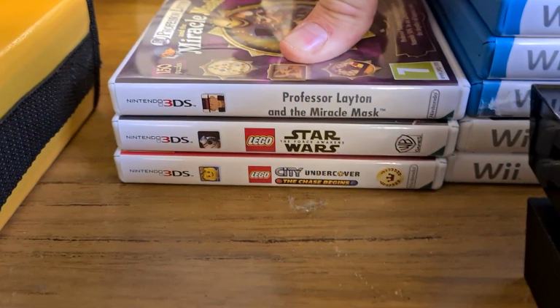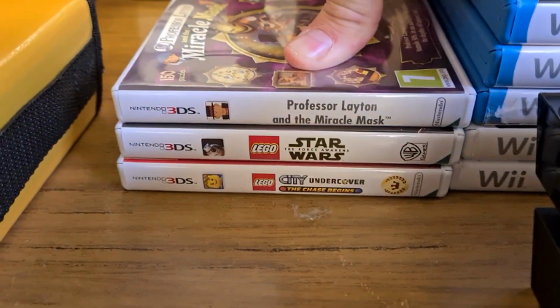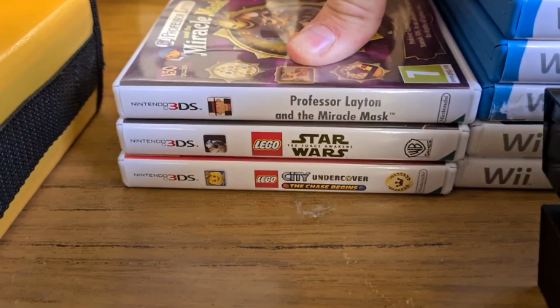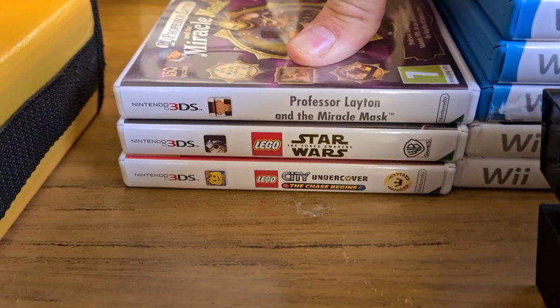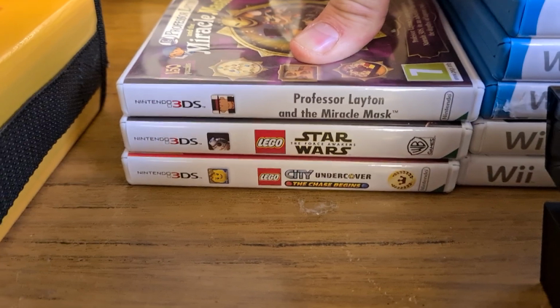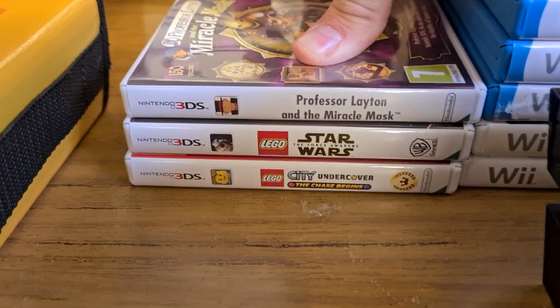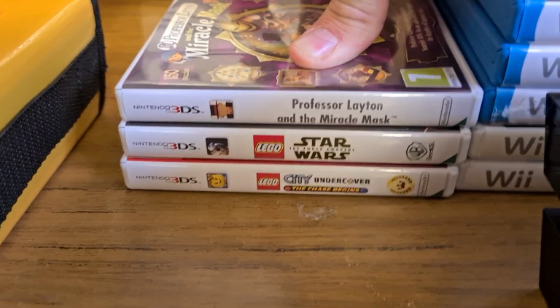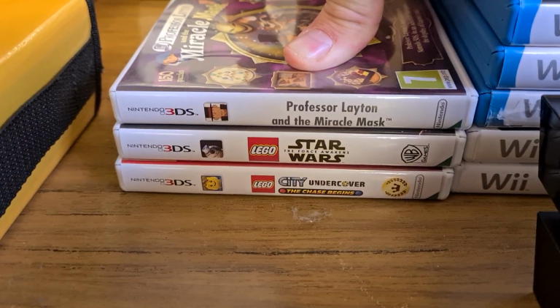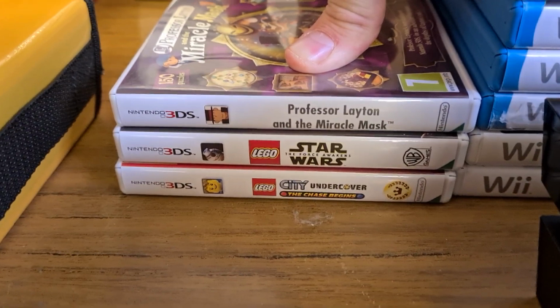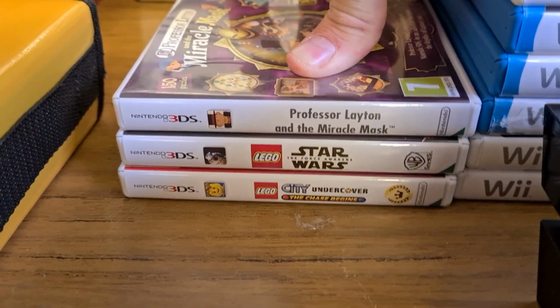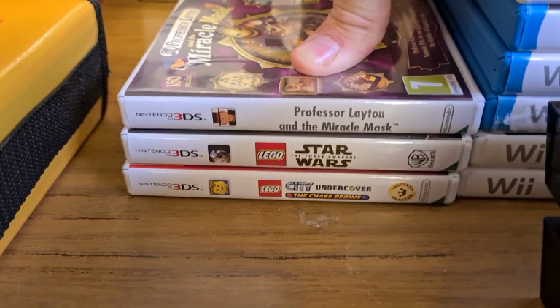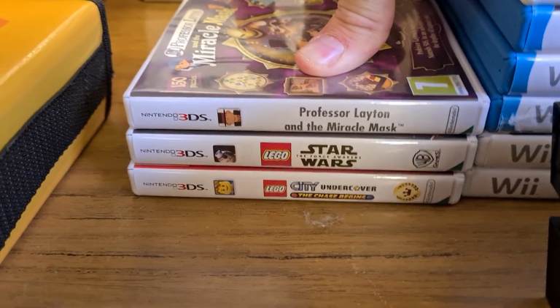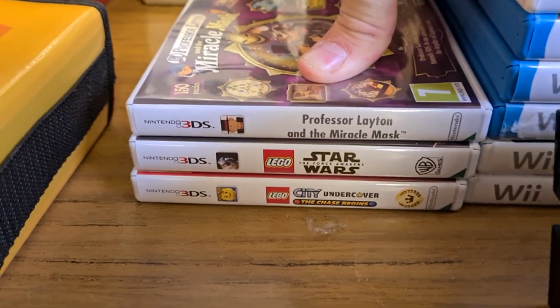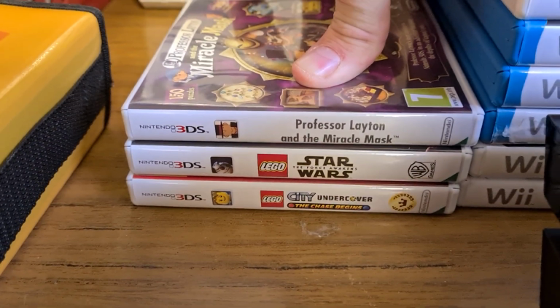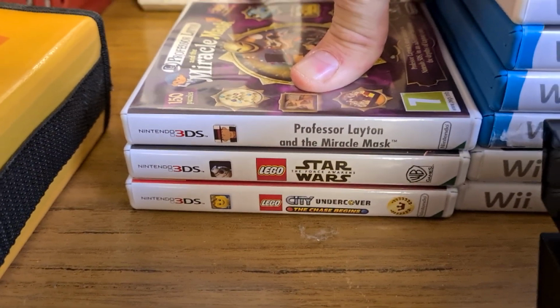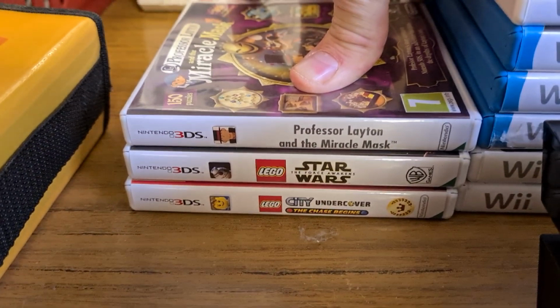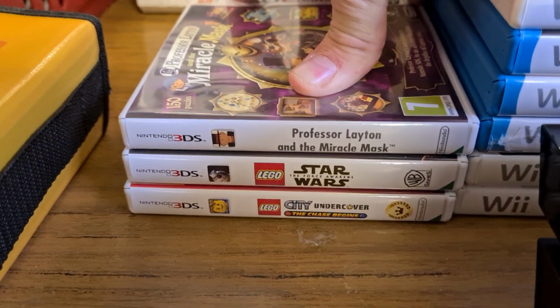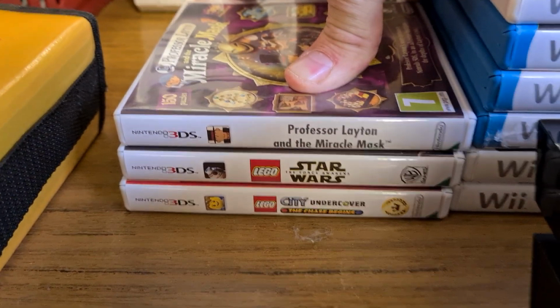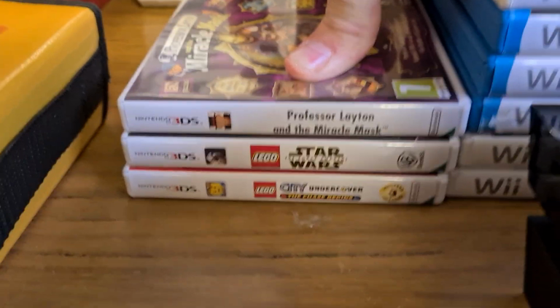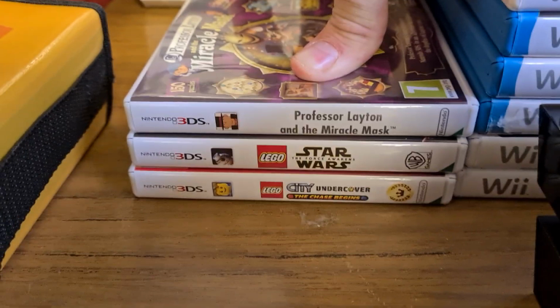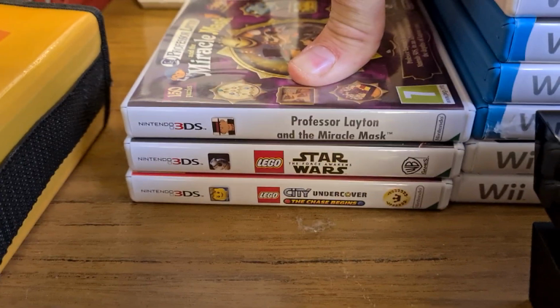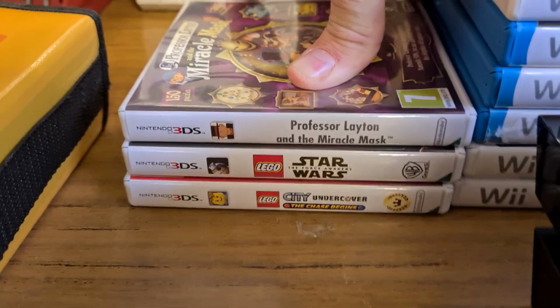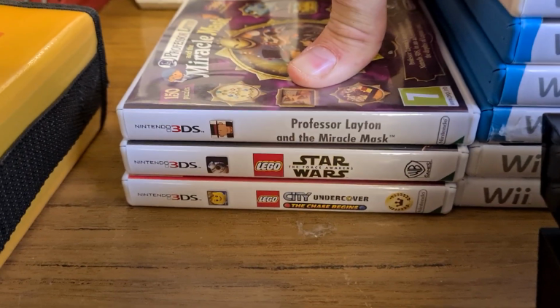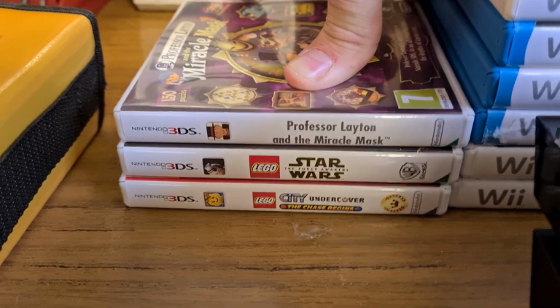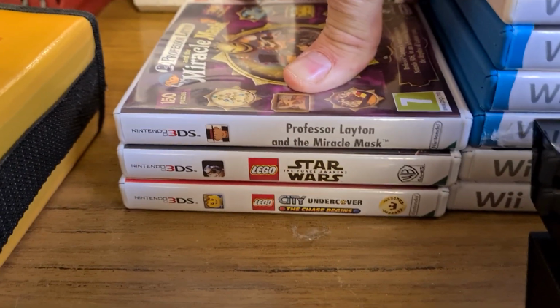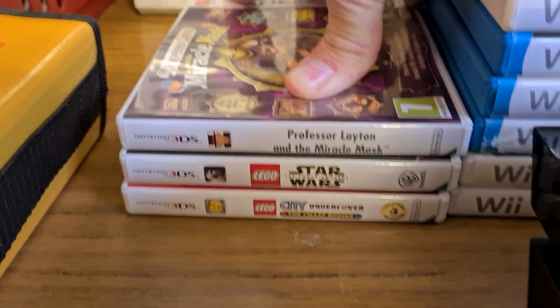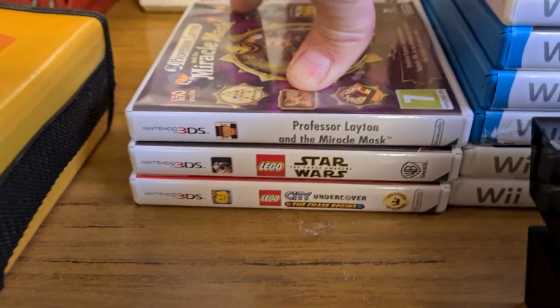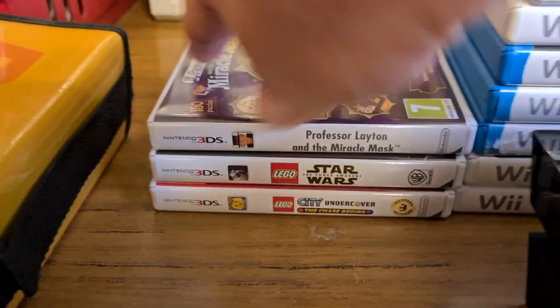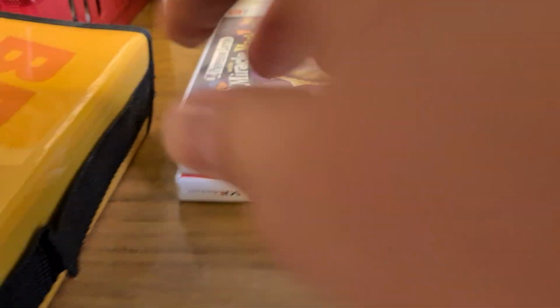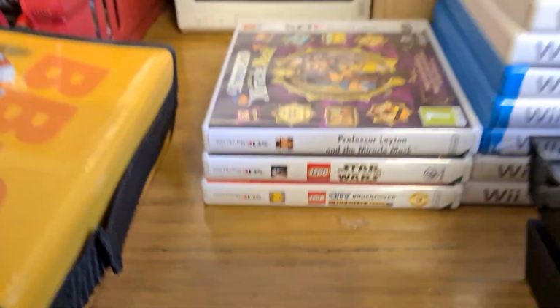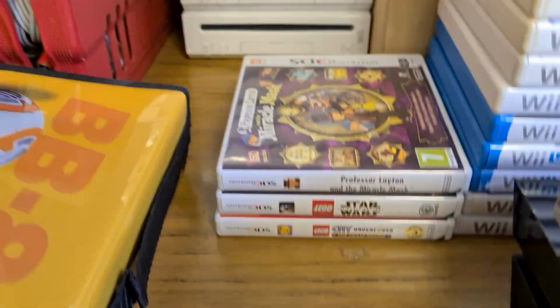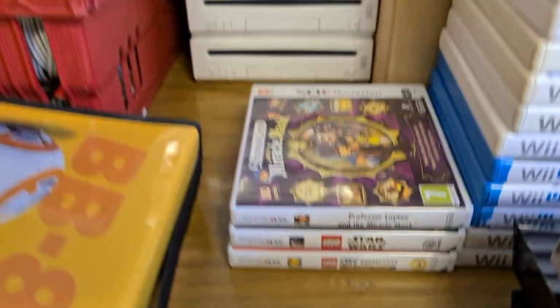For 3DS games we've got Lego City Undercover, Lego Star Wars, and Professor Layton: Miracle of the Mask.